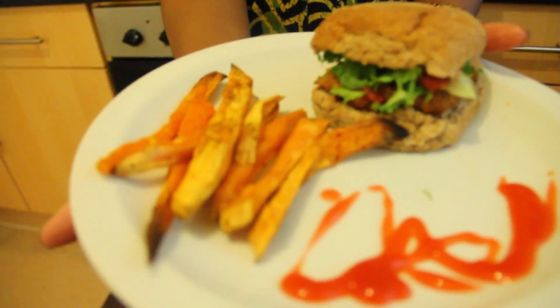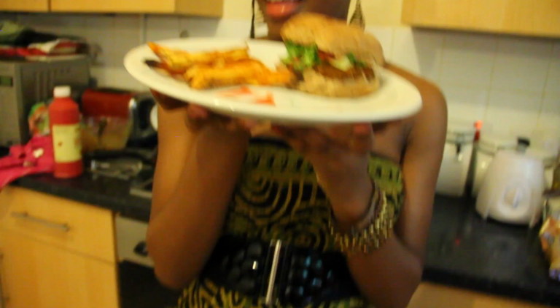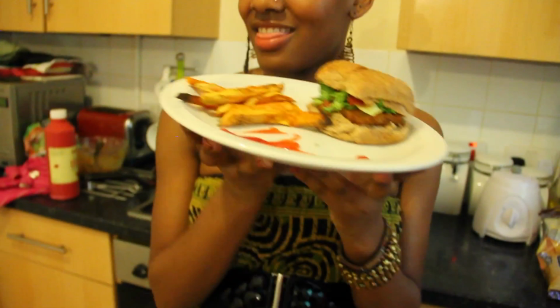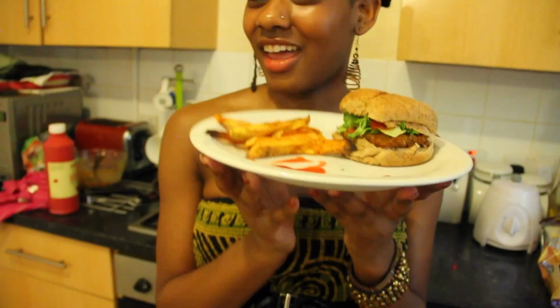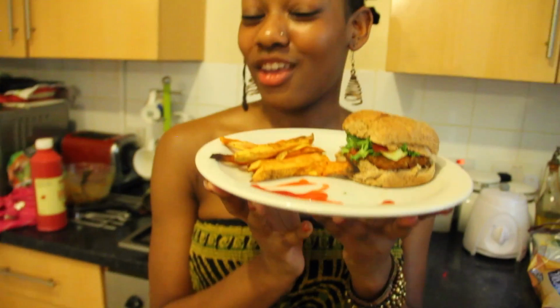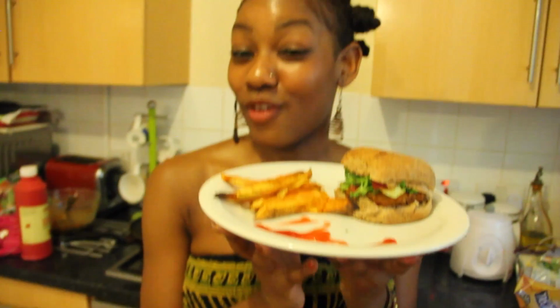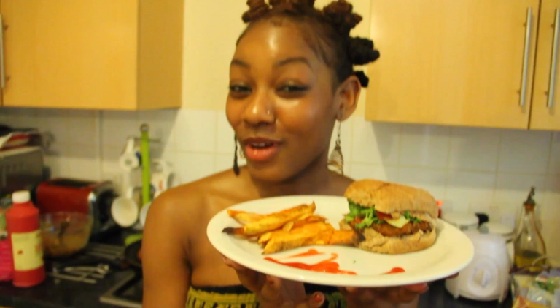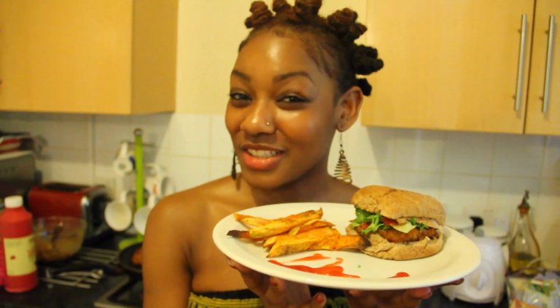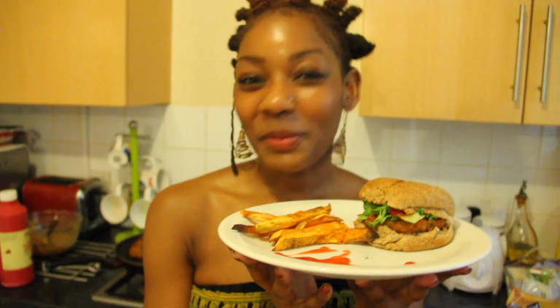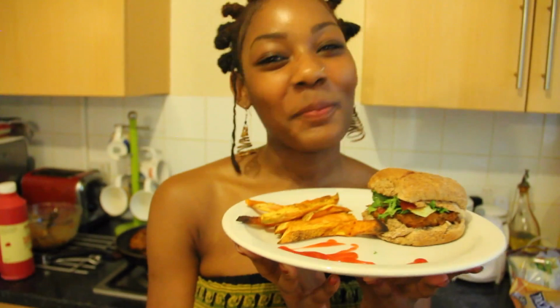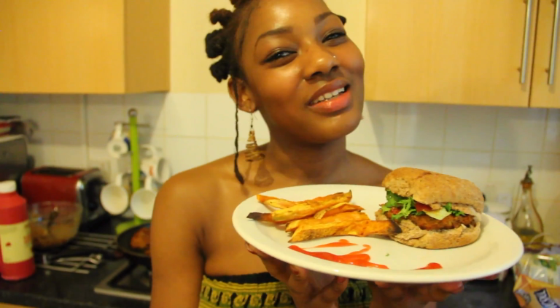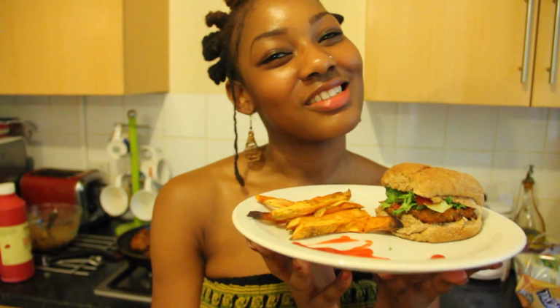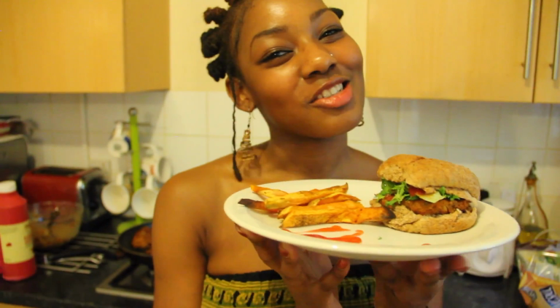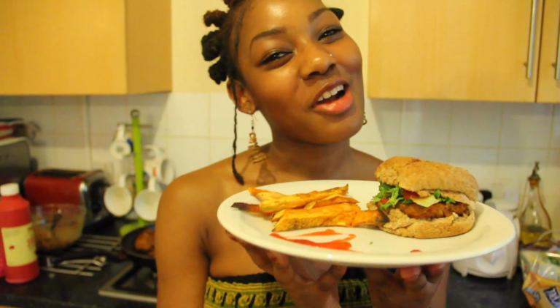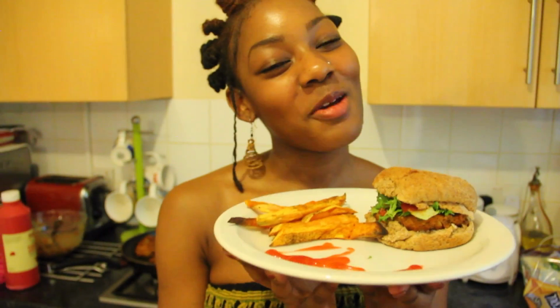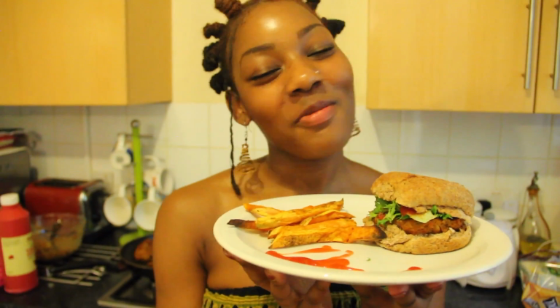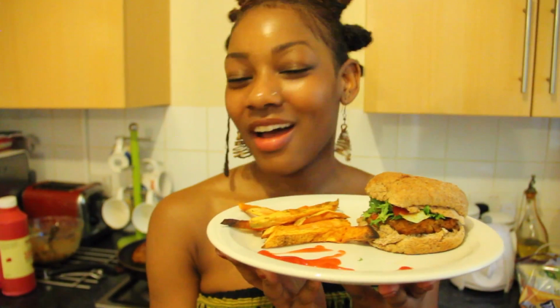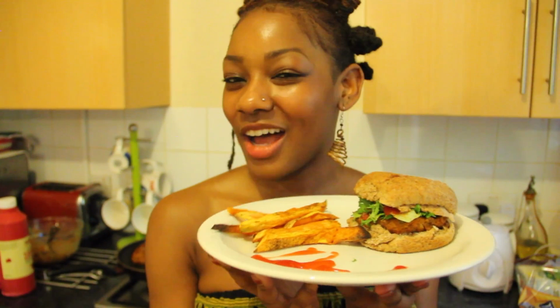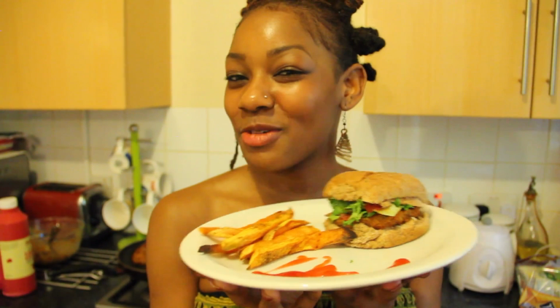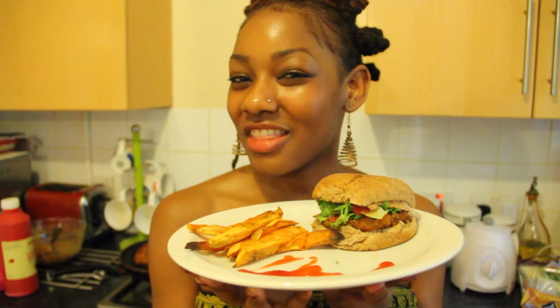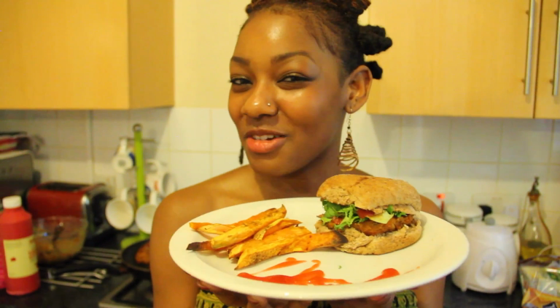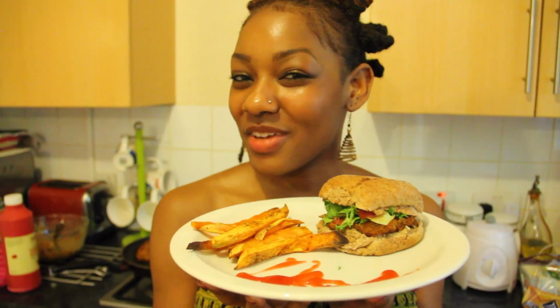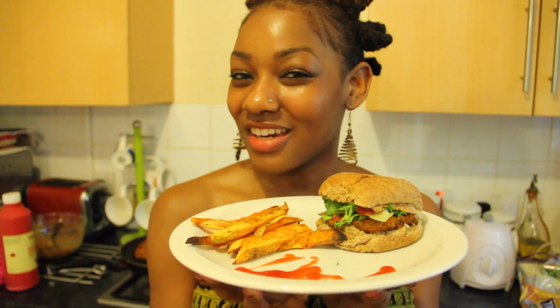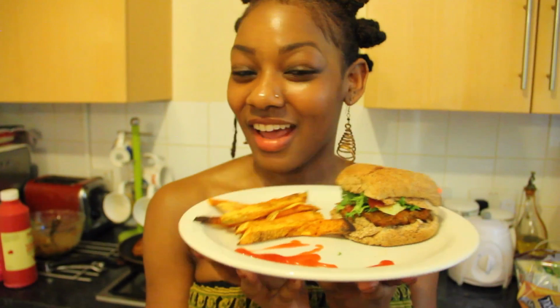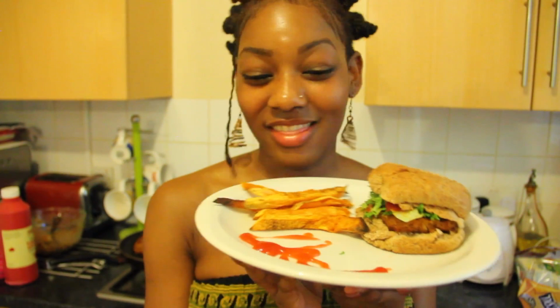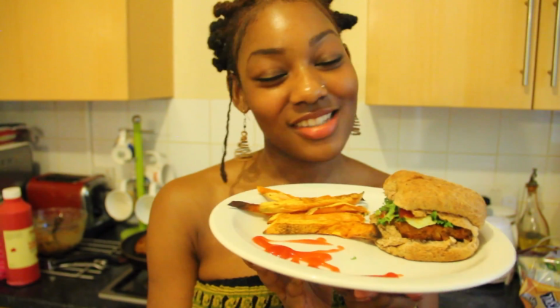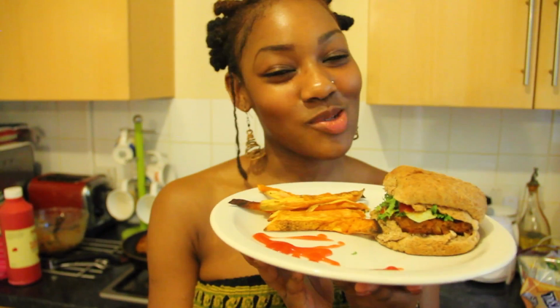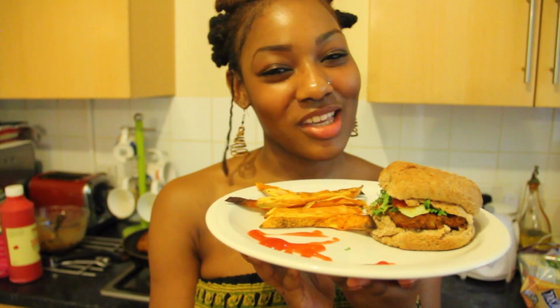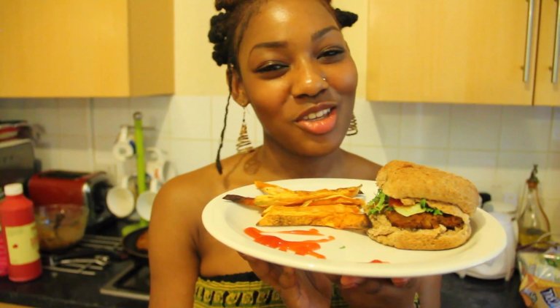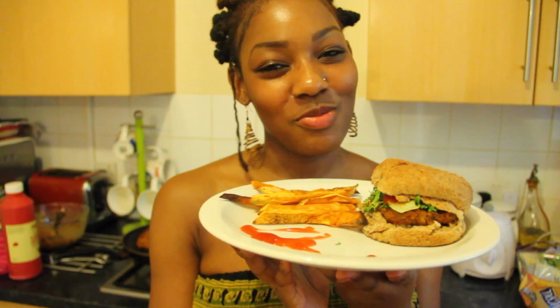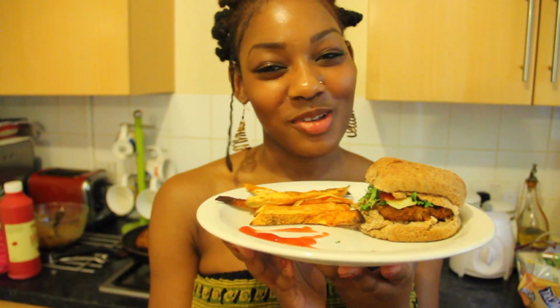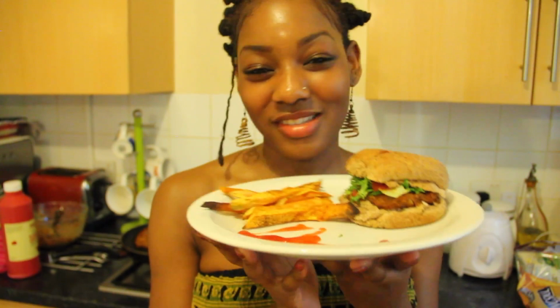Thank you for watching, please subscribe. I'm Aretha Rameen and this is Quick and Cute Meals.